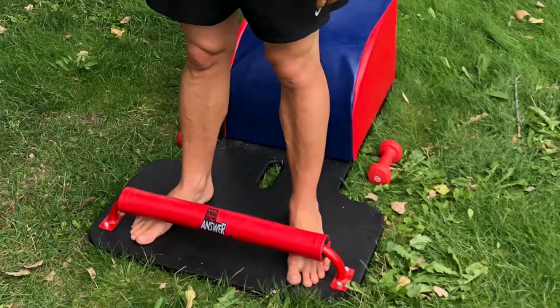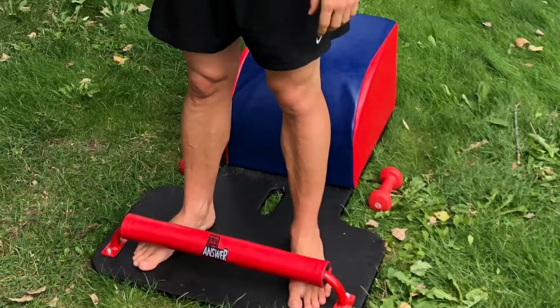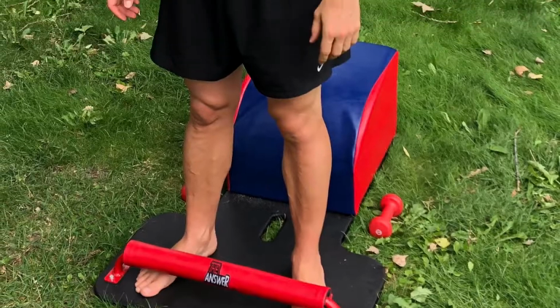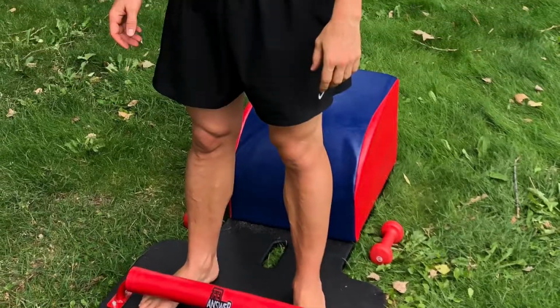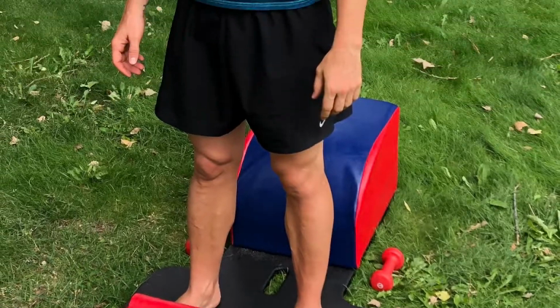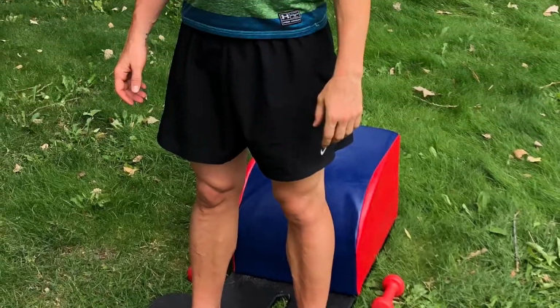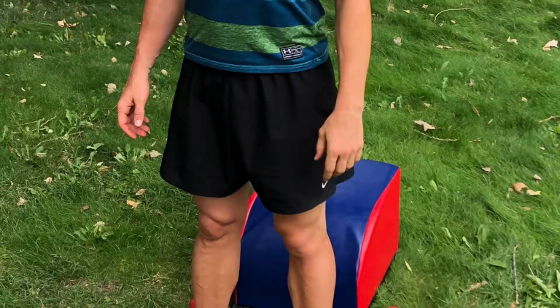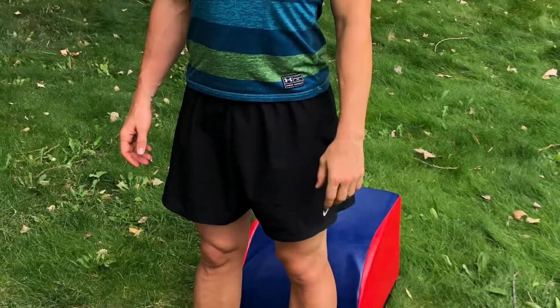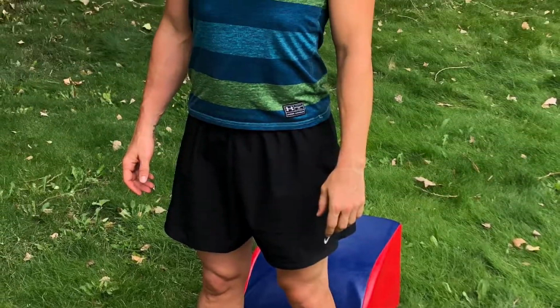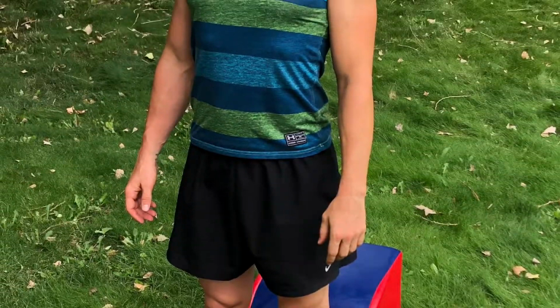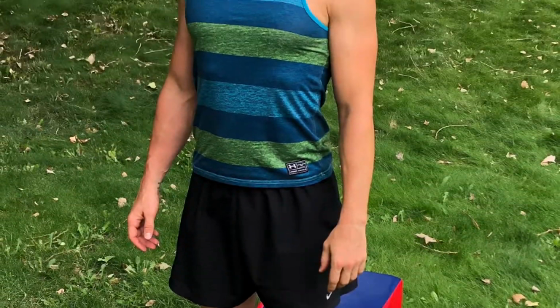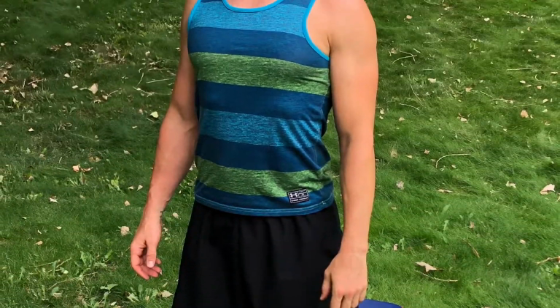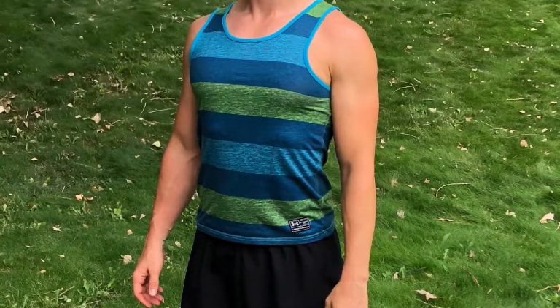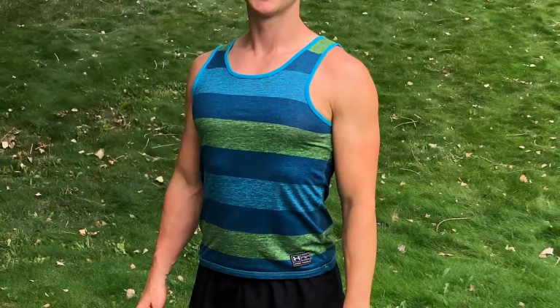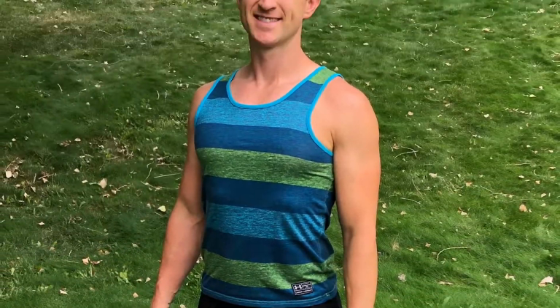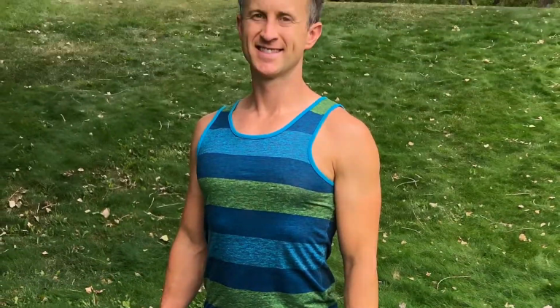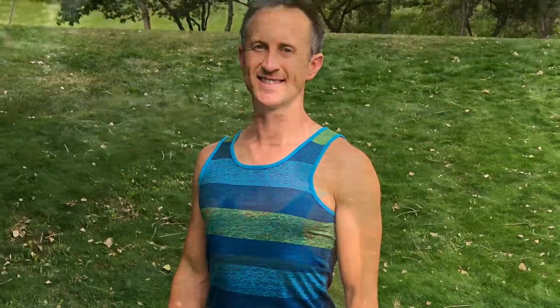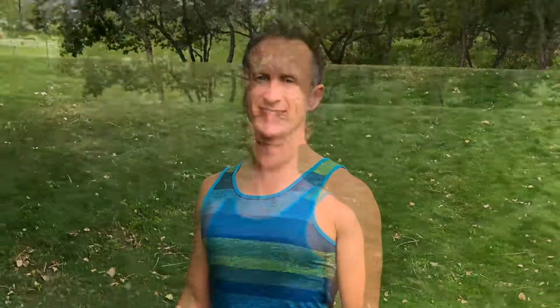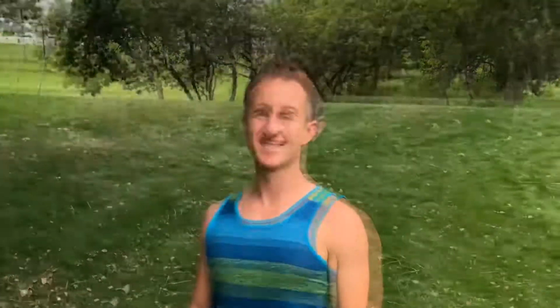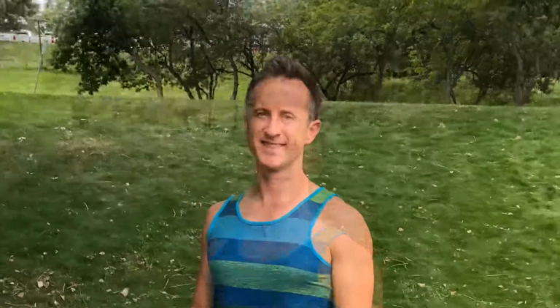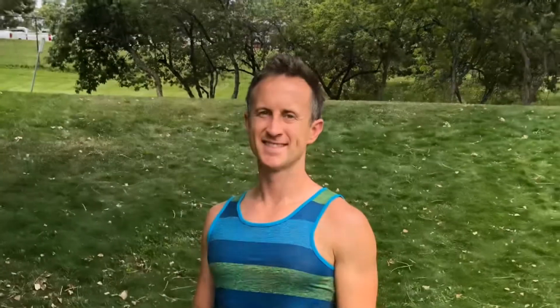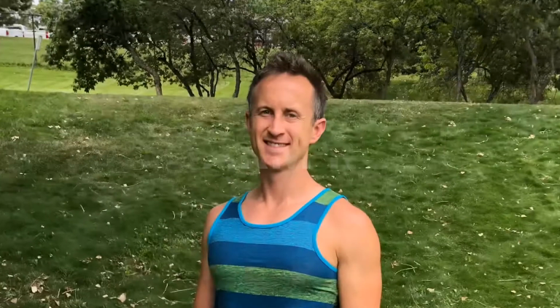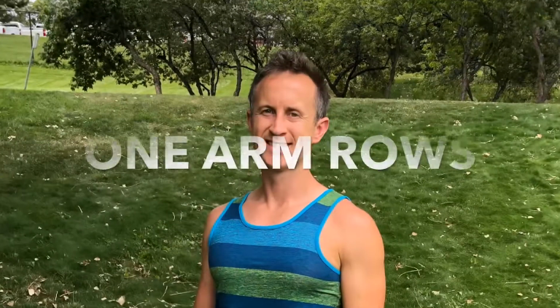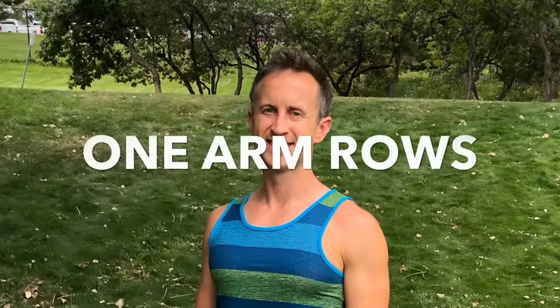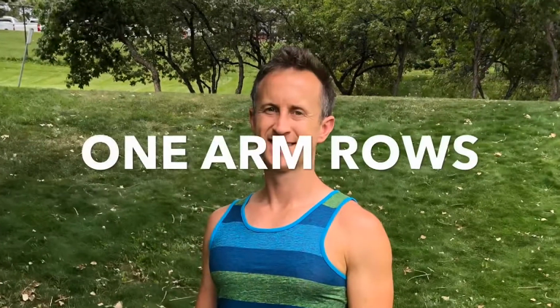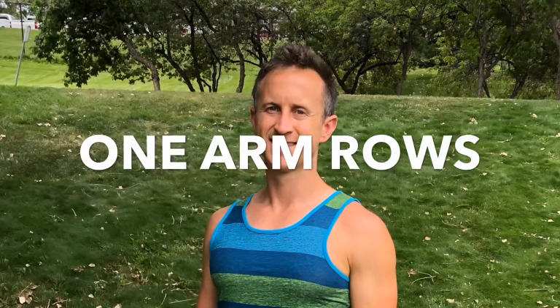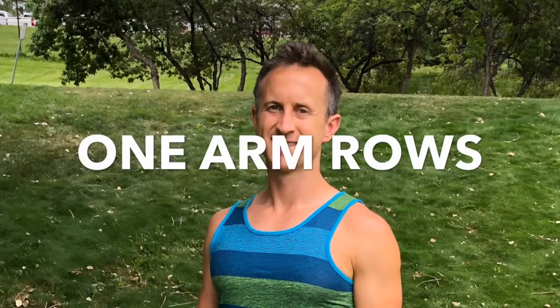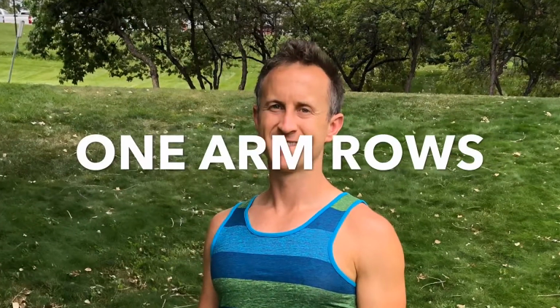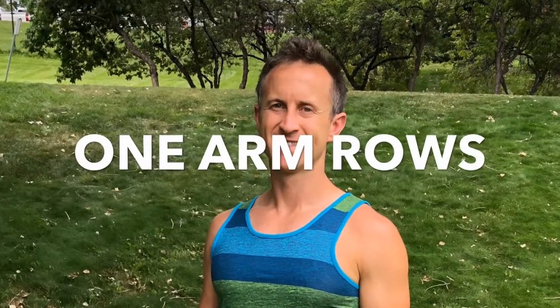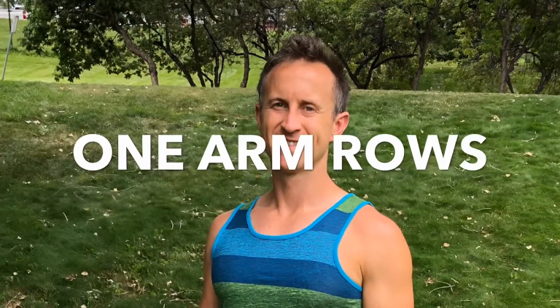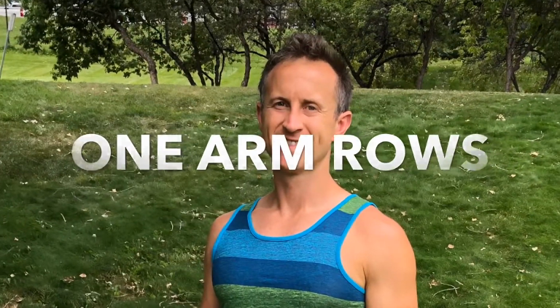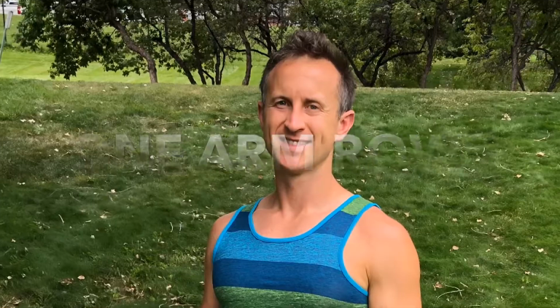What up friends, it's Trainer Joe. I'm grateful for the opportunity to show you how to do one-arm rows.